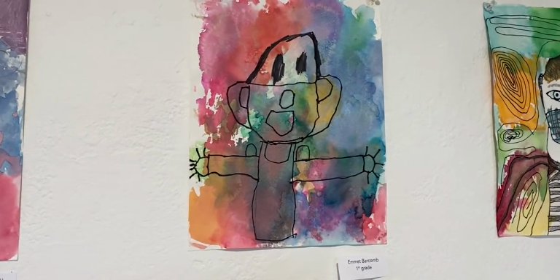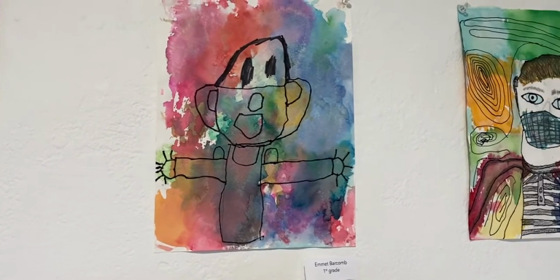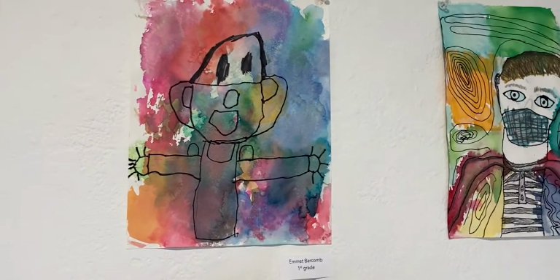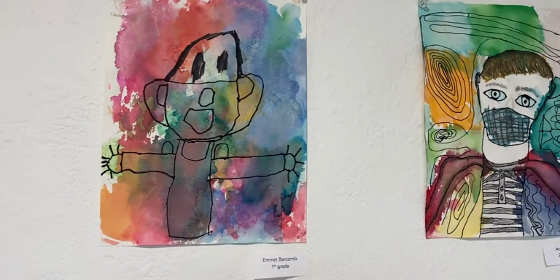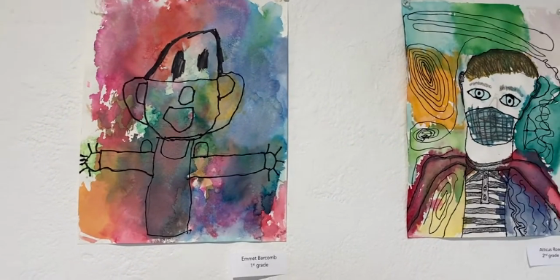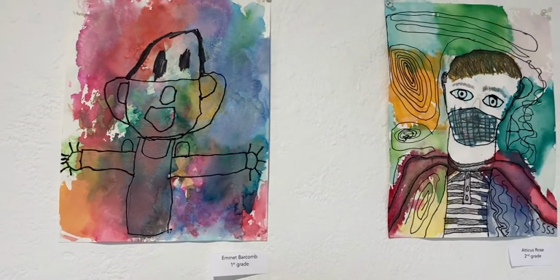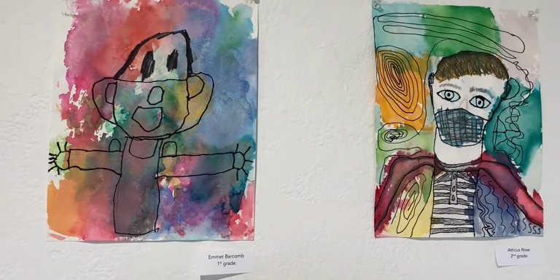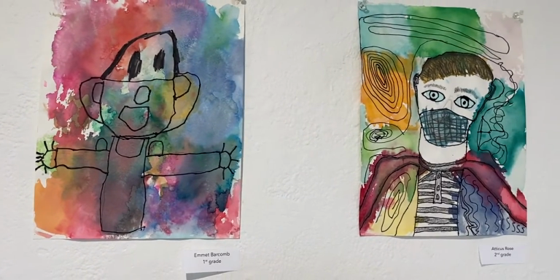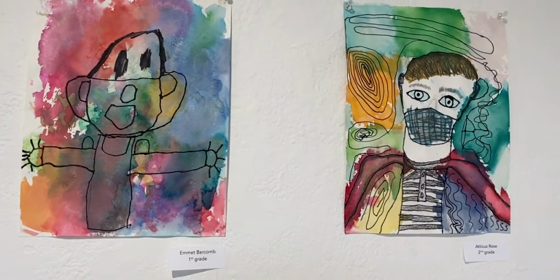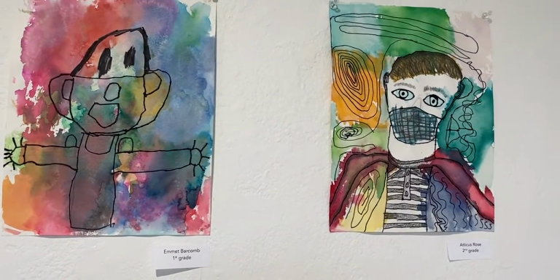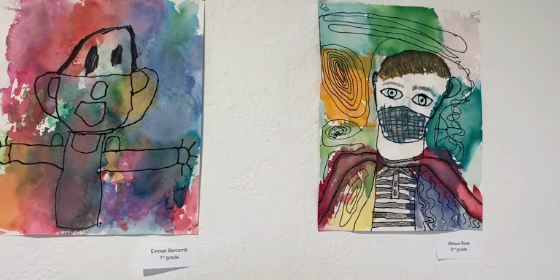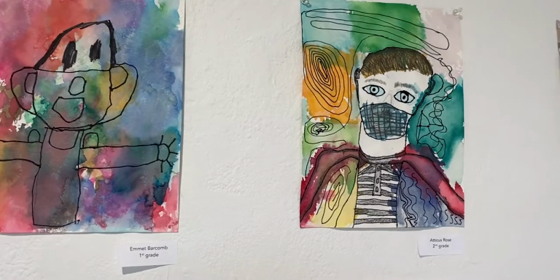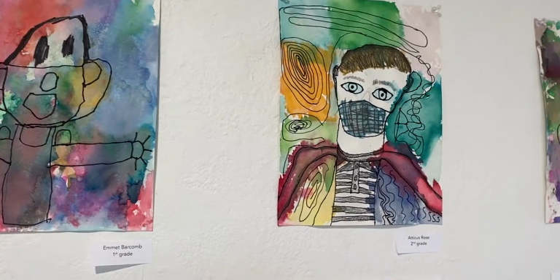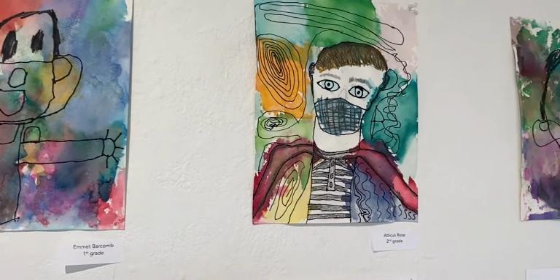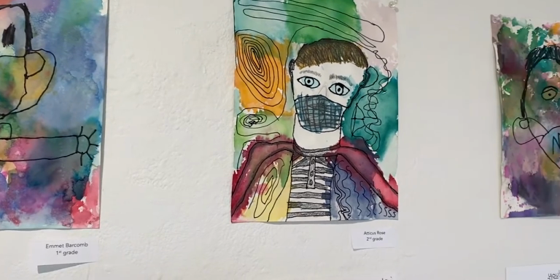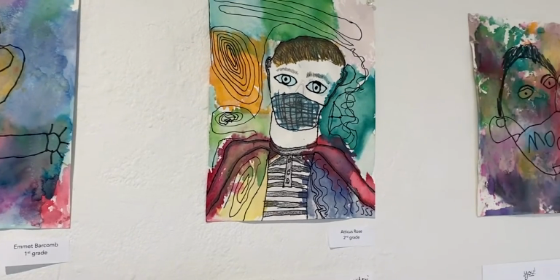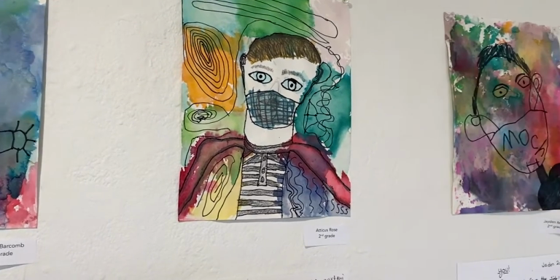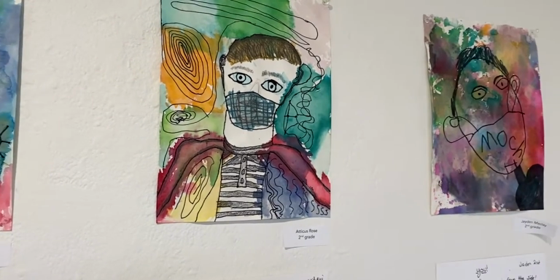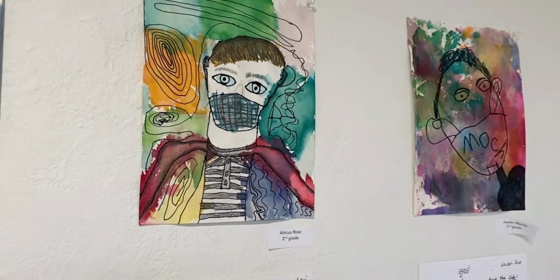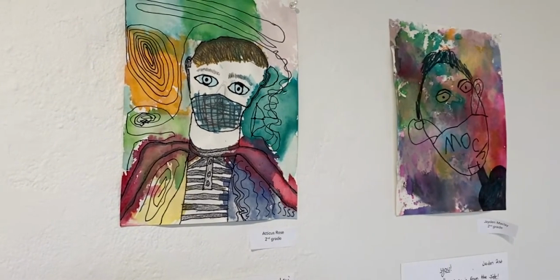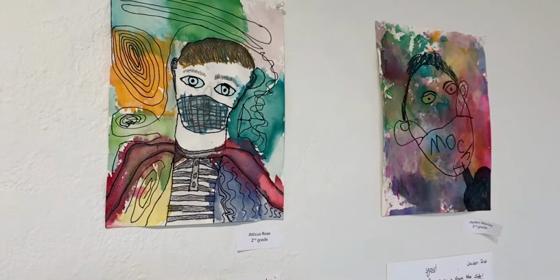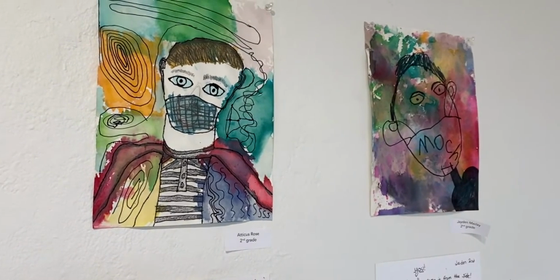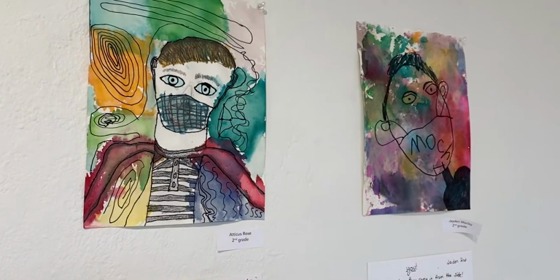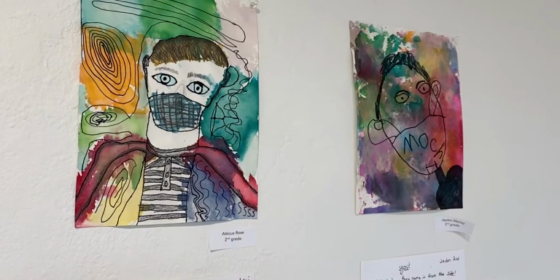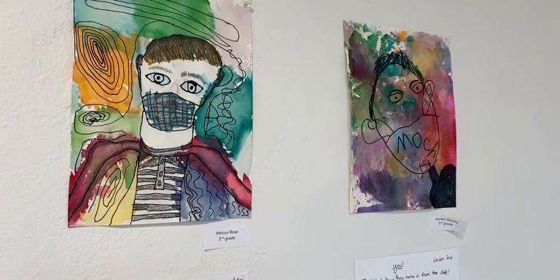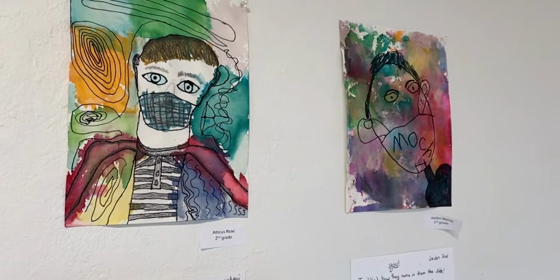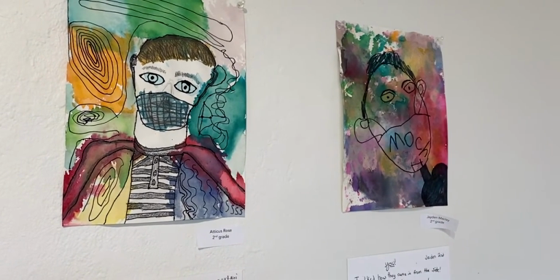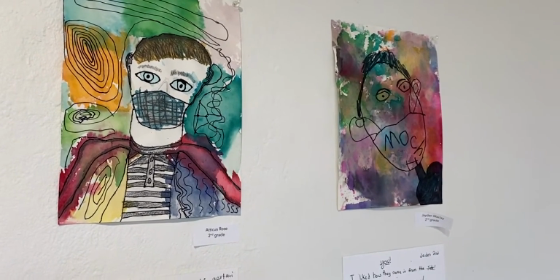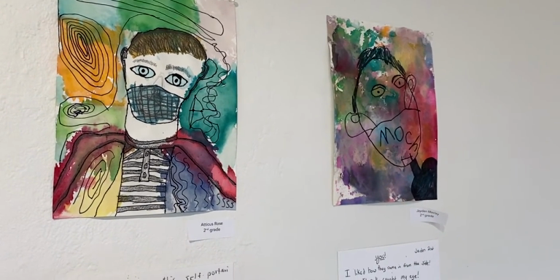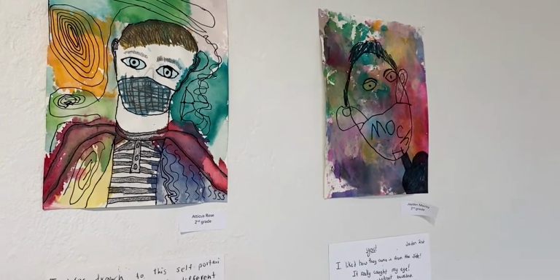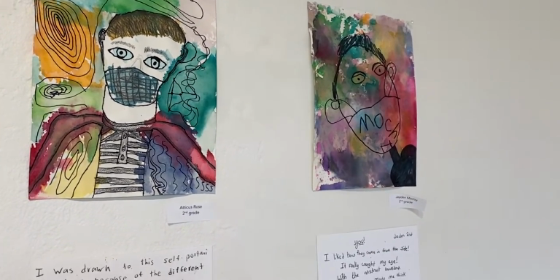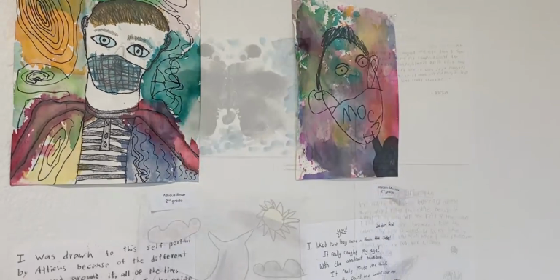I was drawn to this self-portrait by Atticus because of the different movement around it and all of the lines going up, down, and all around.